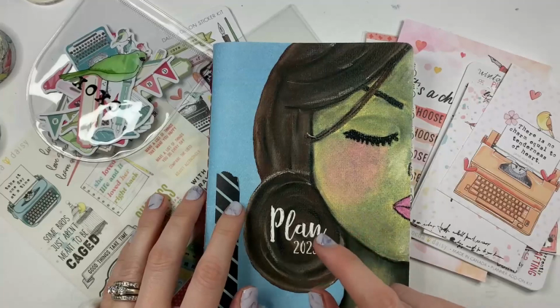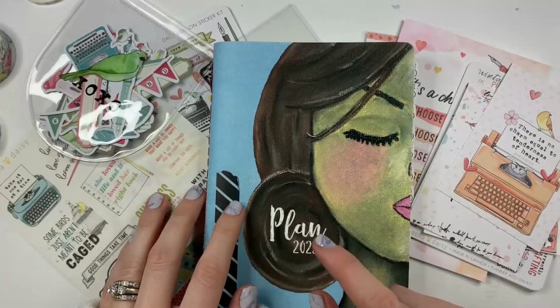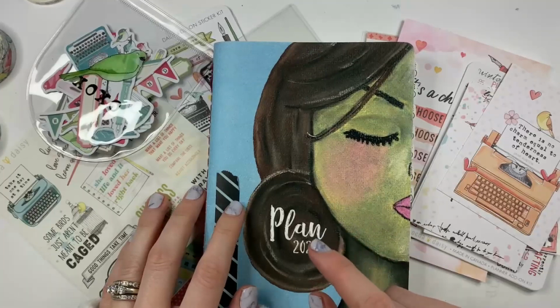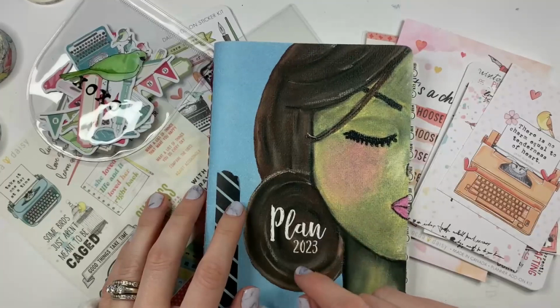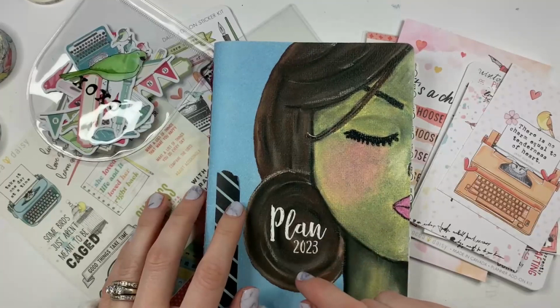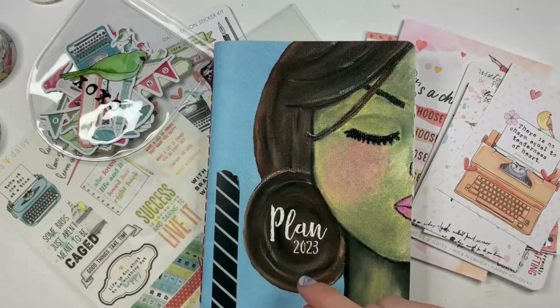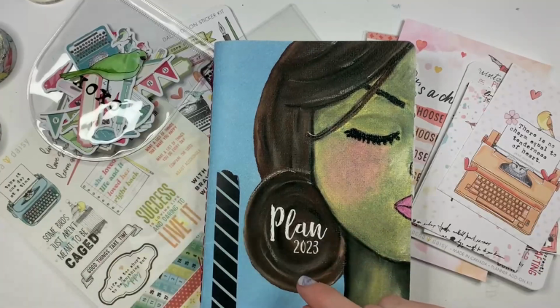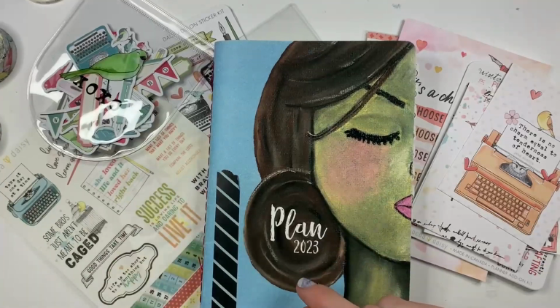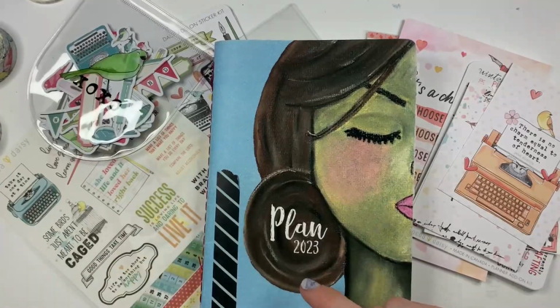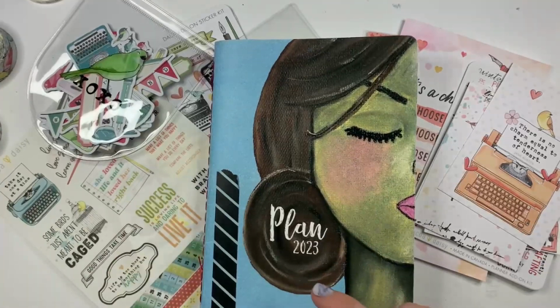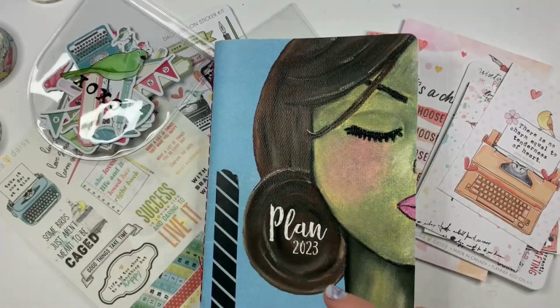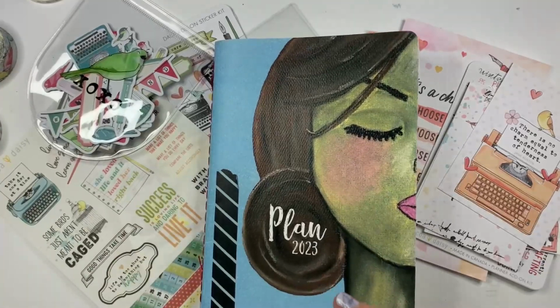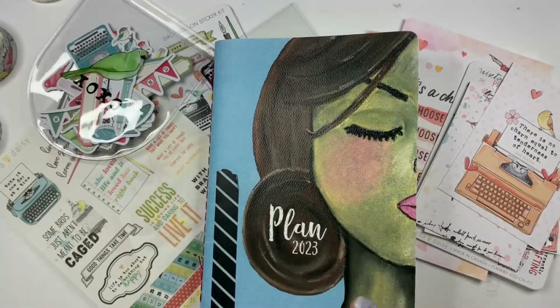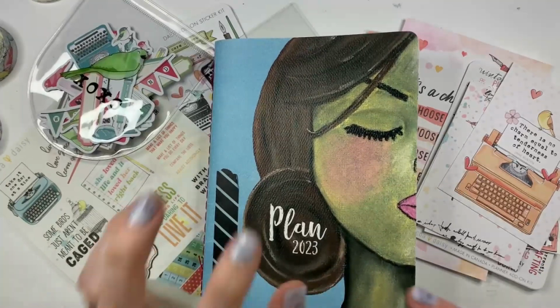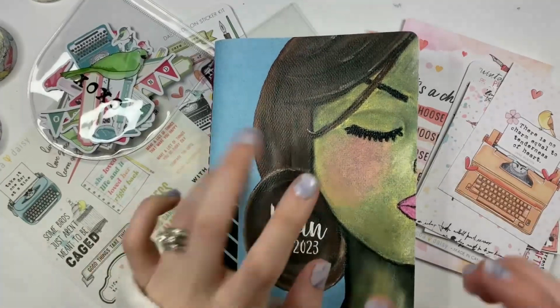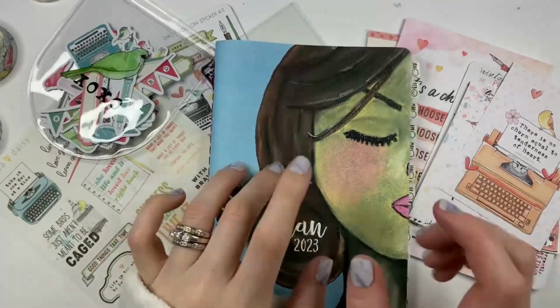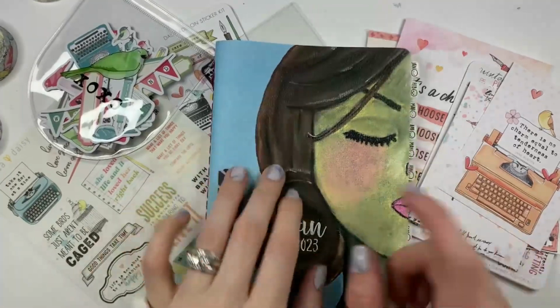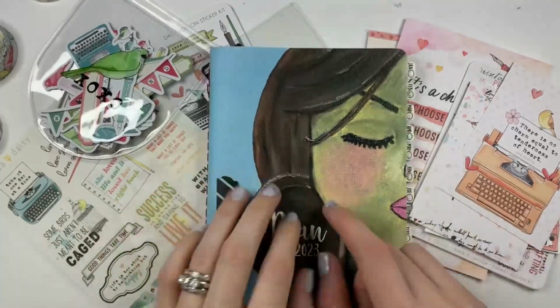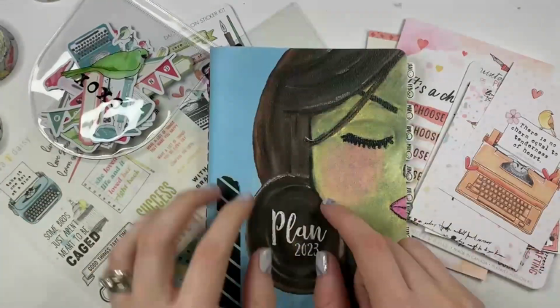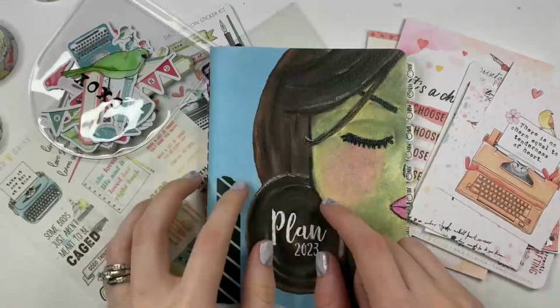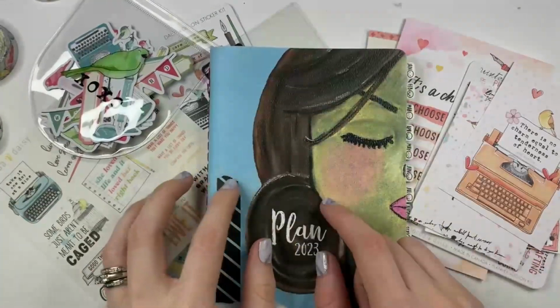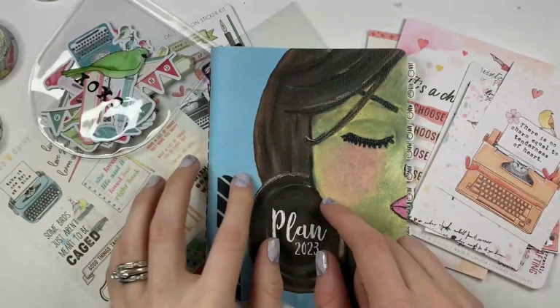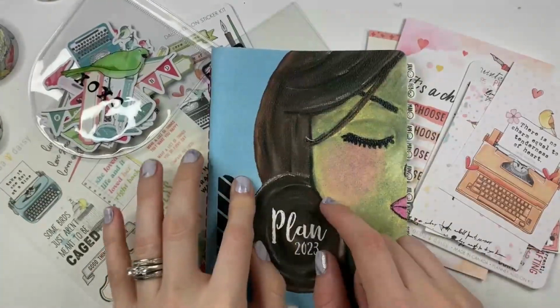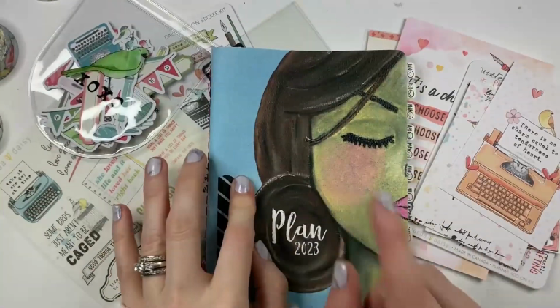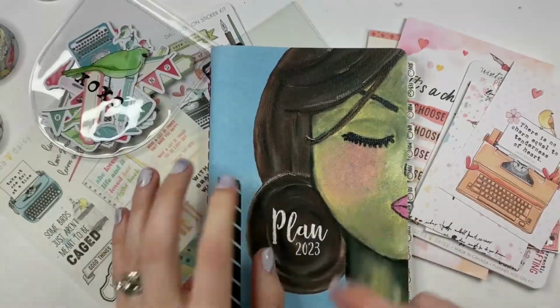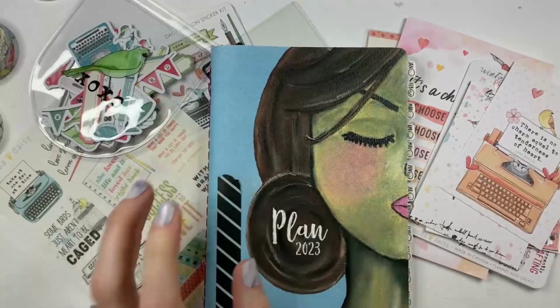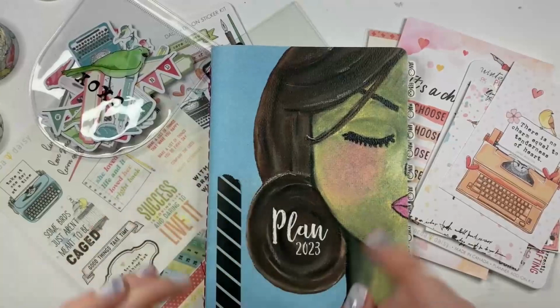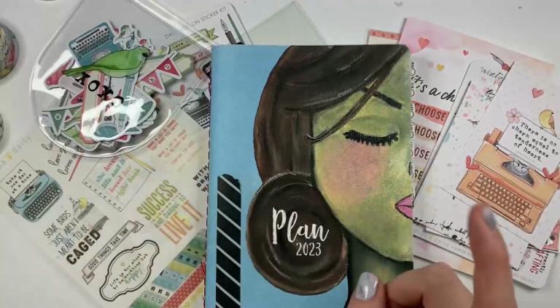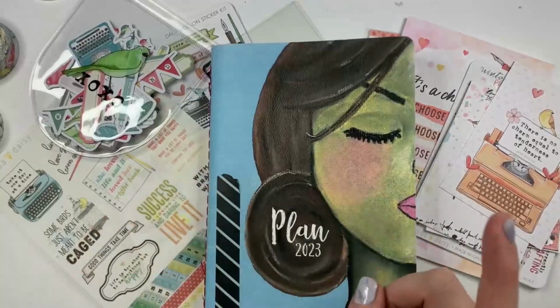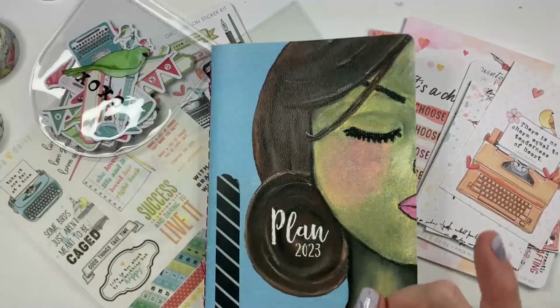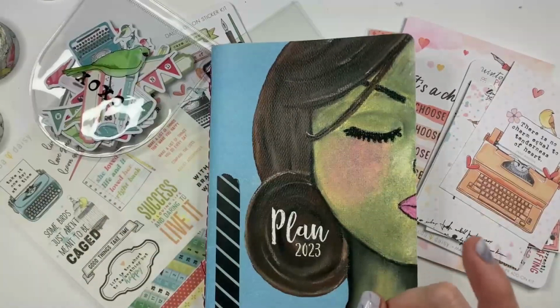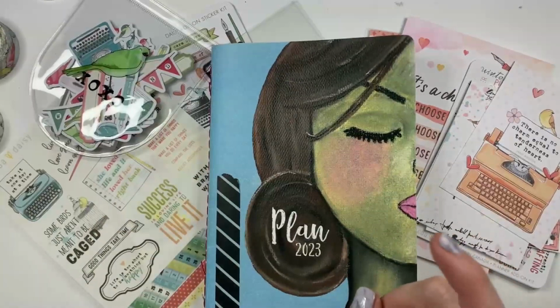Hey friends, it's Becca with Beautiful Mess Plans. Today I'm going to set up February in my B6.